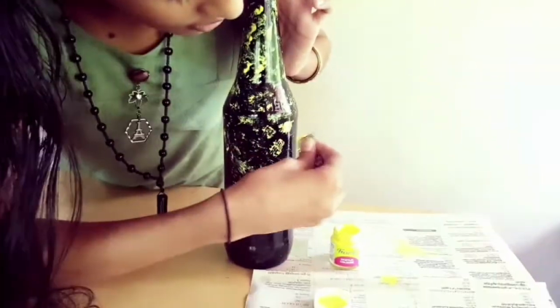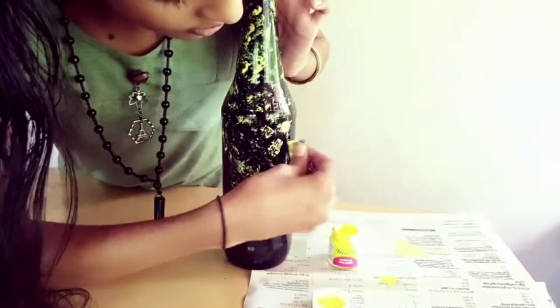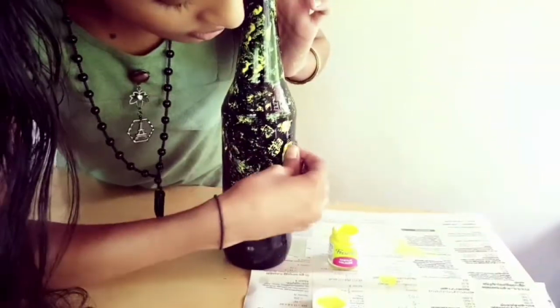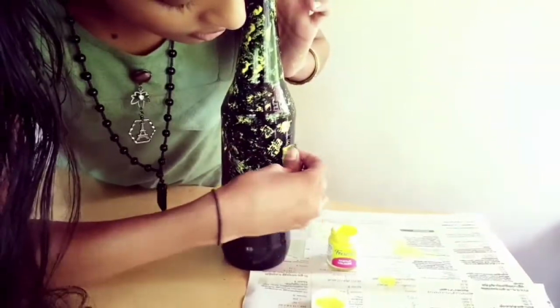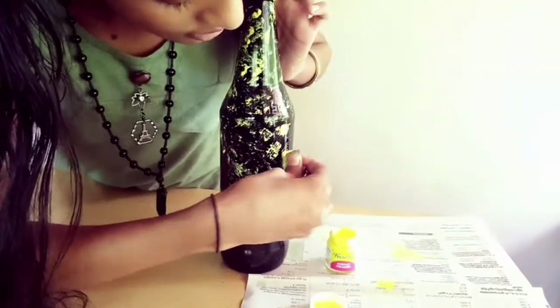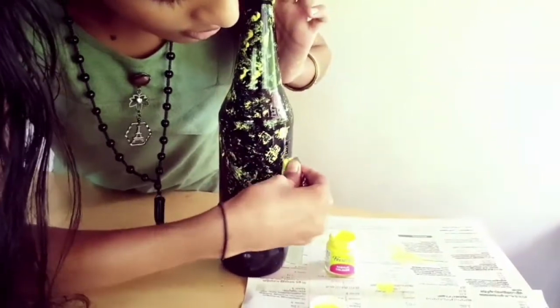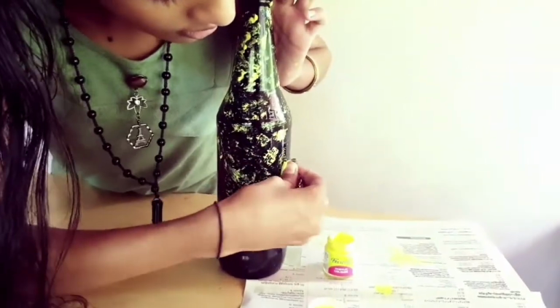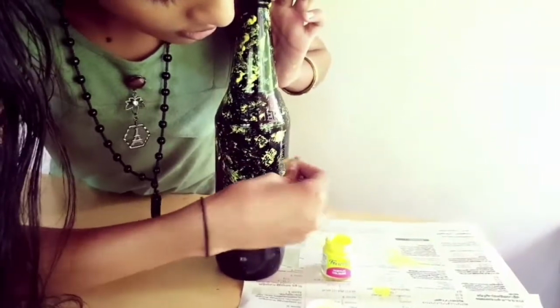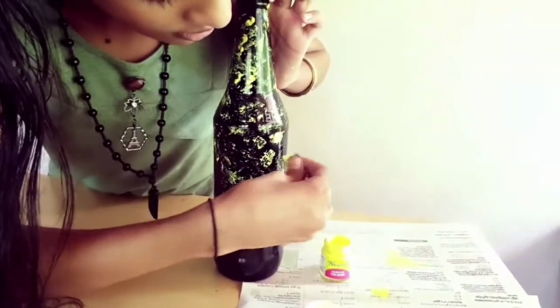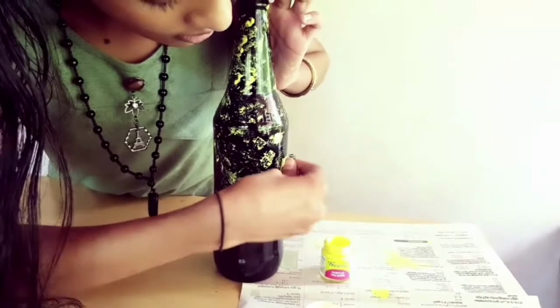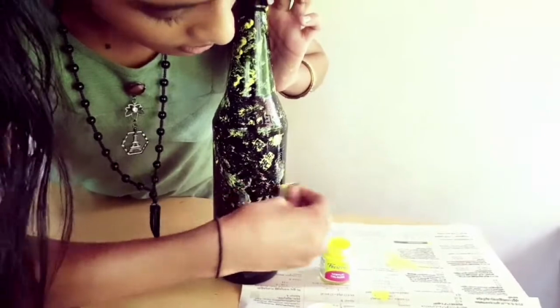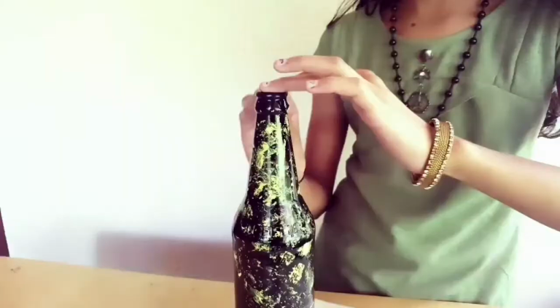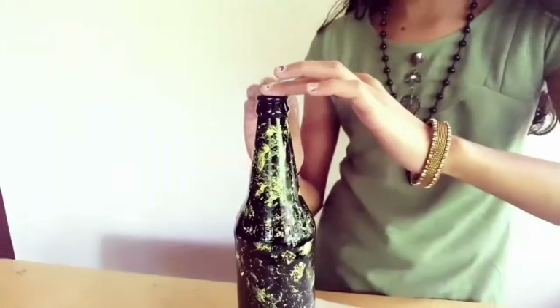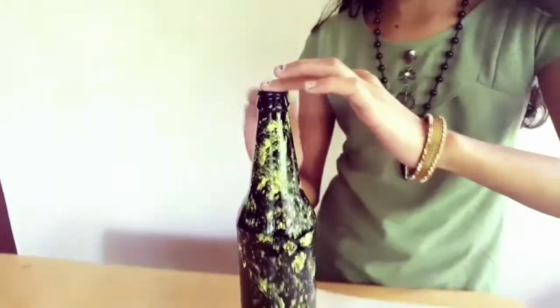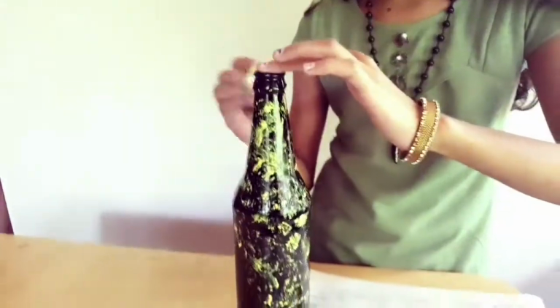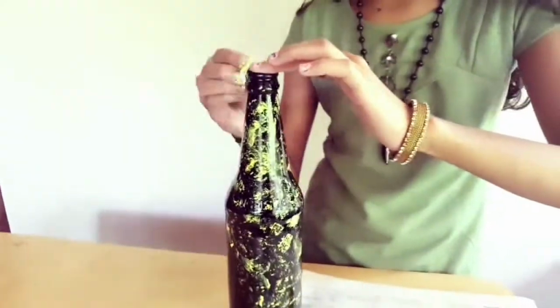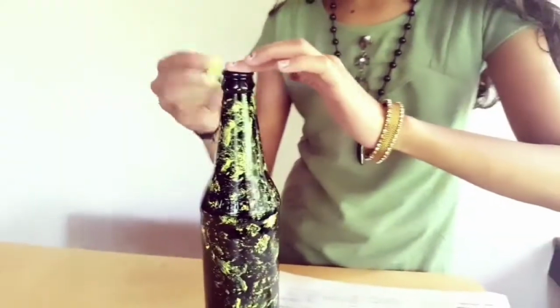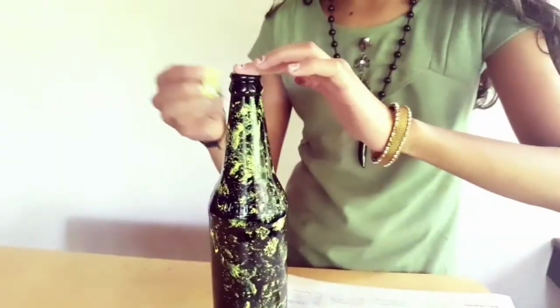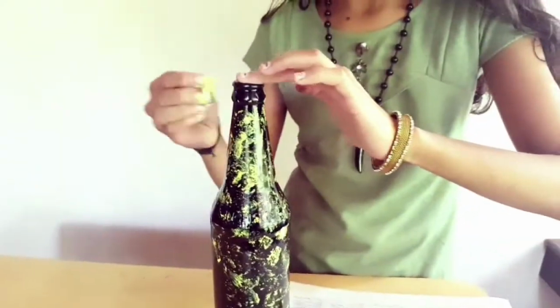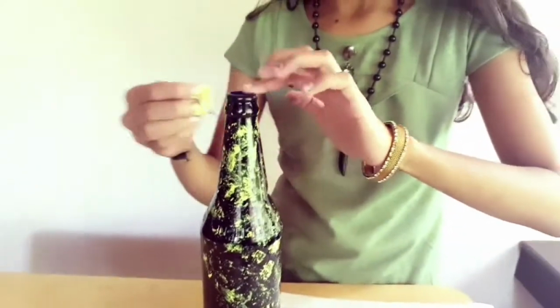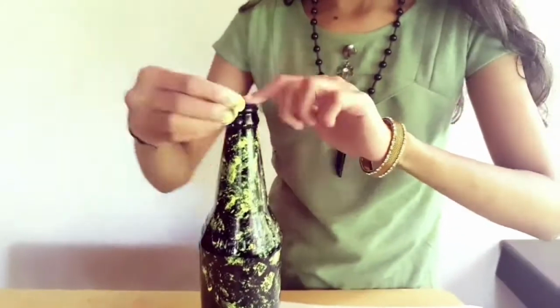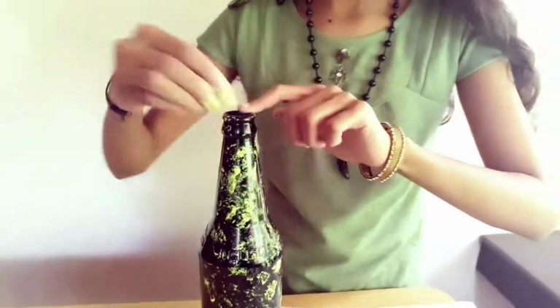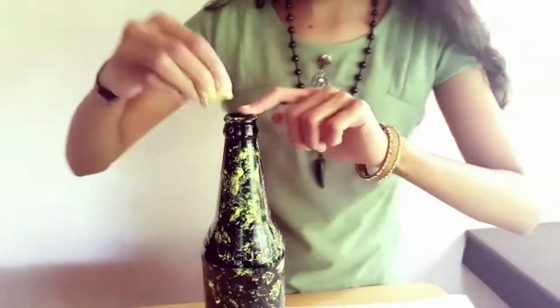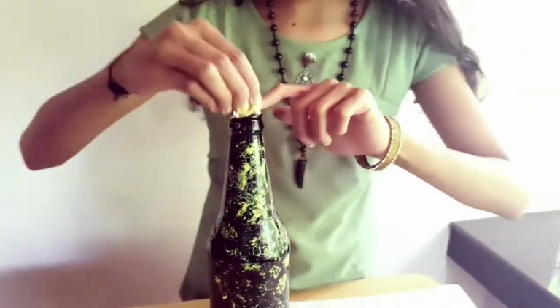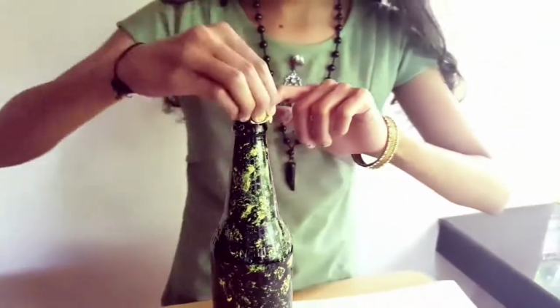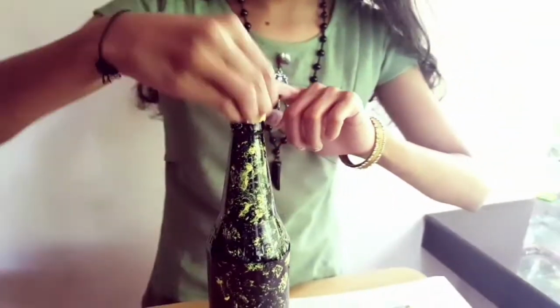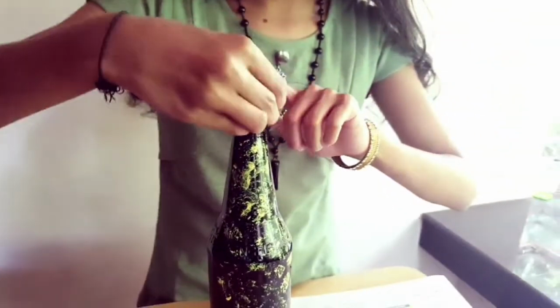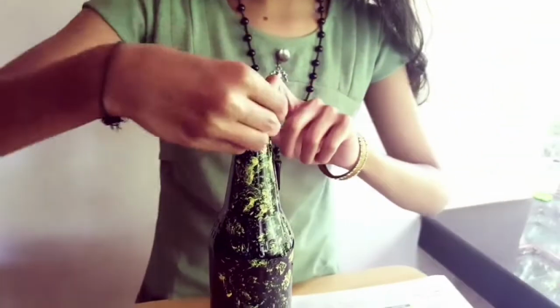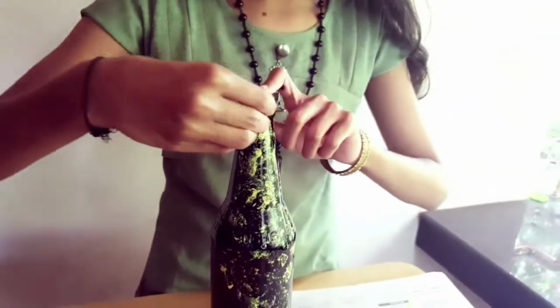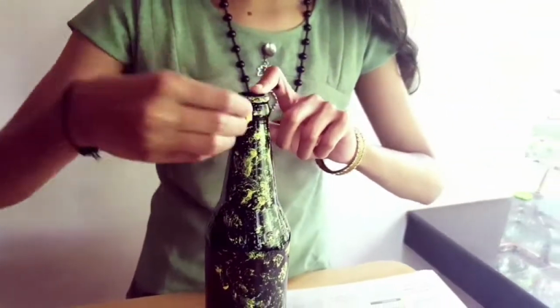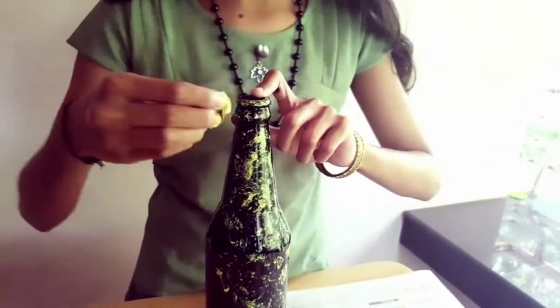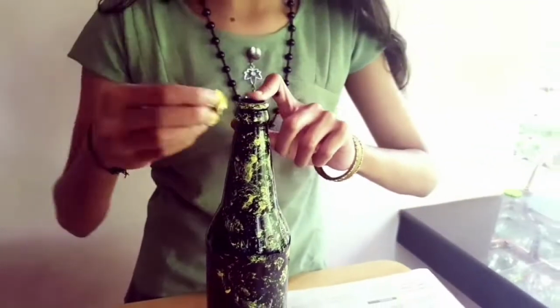Let's blow it on the bottle. It's on the bottle.